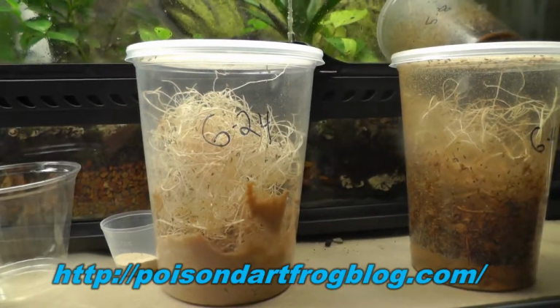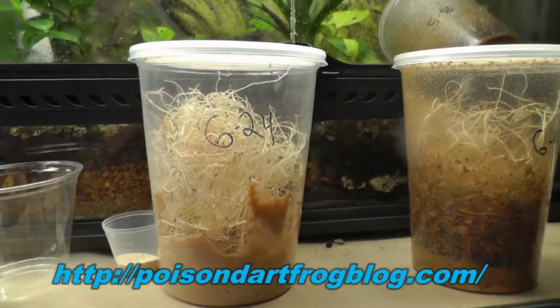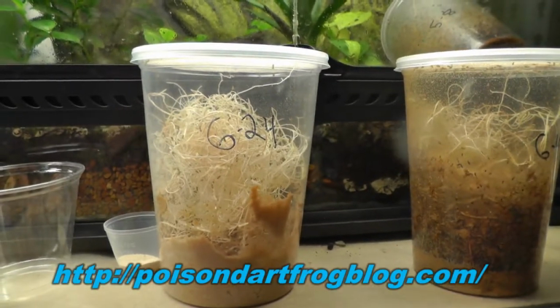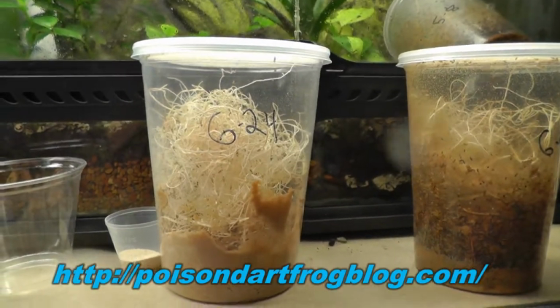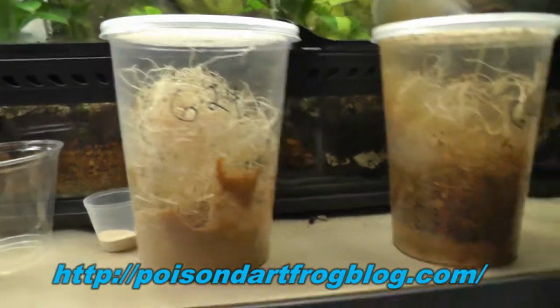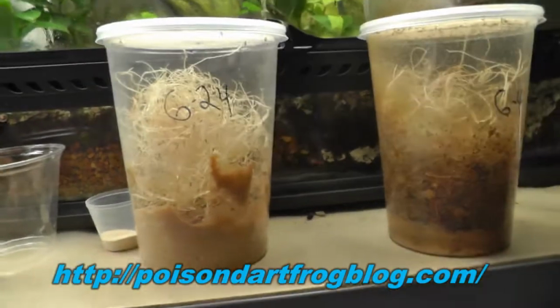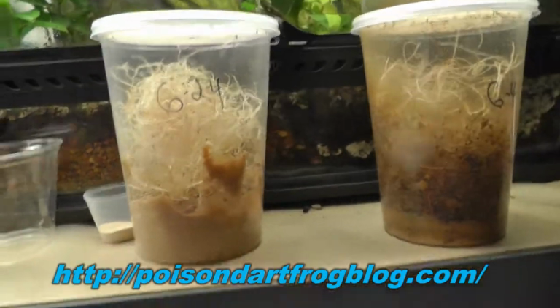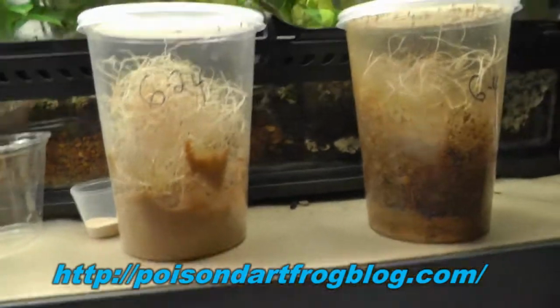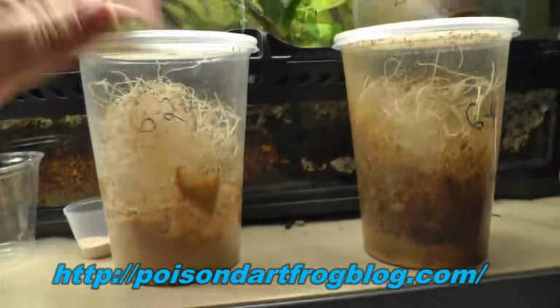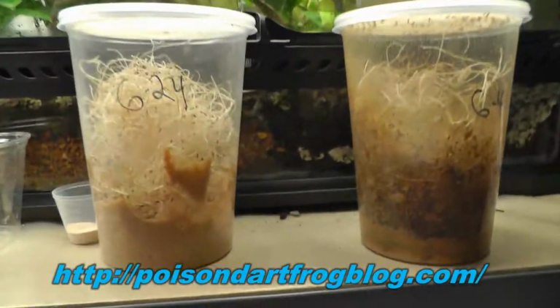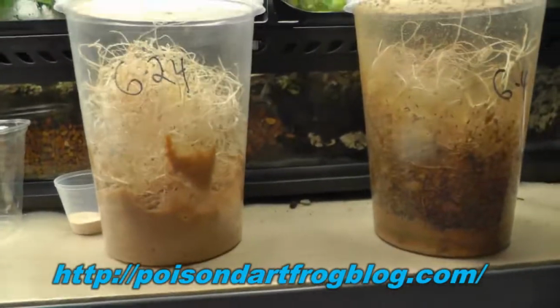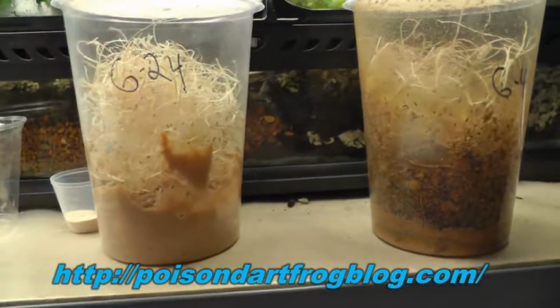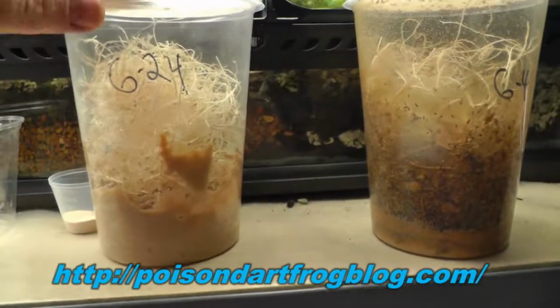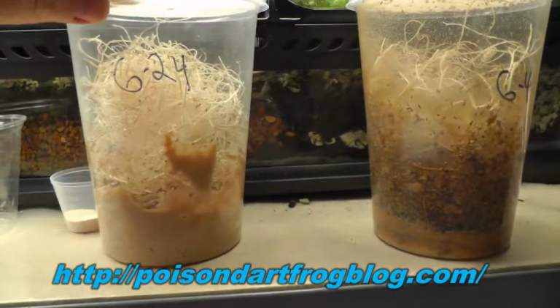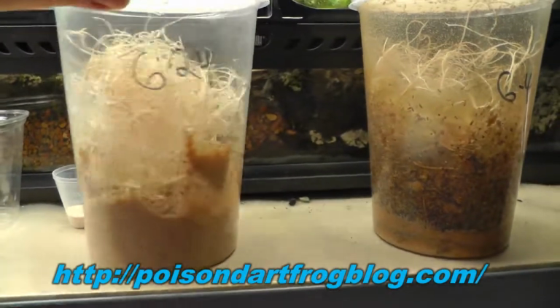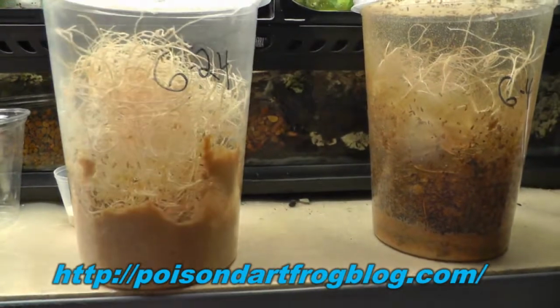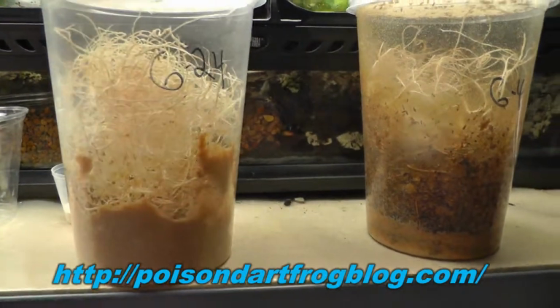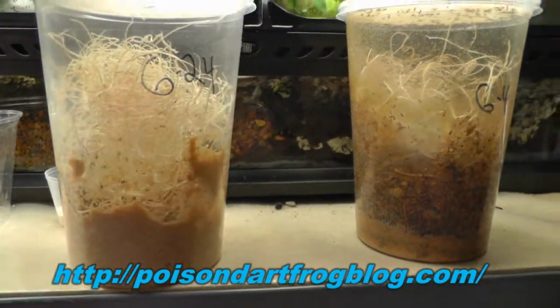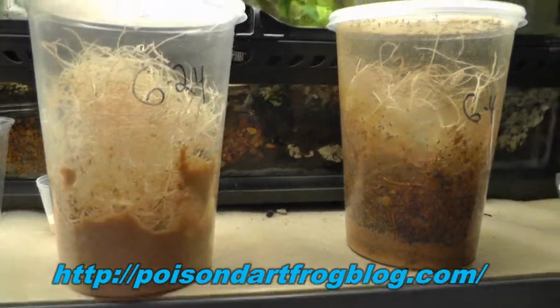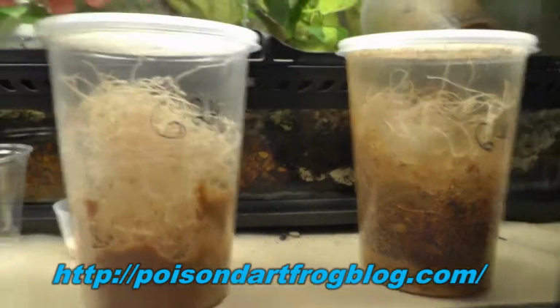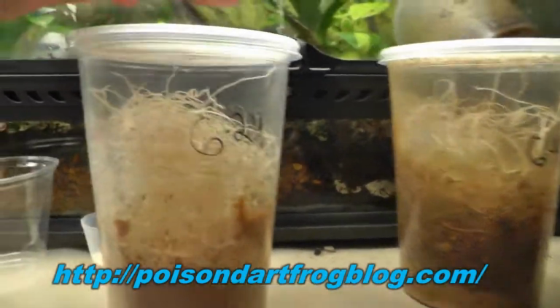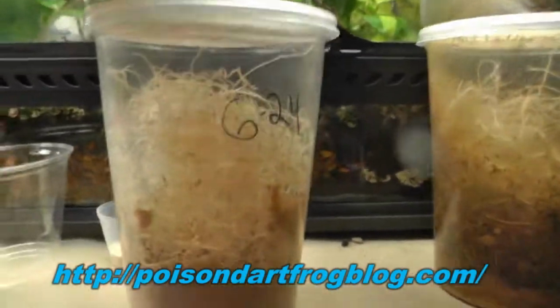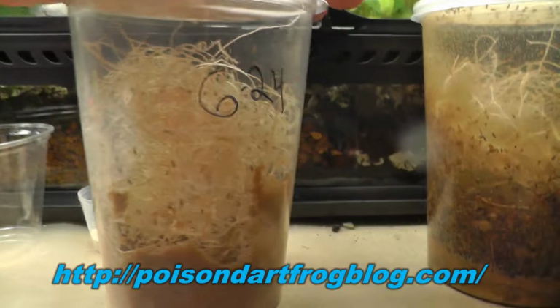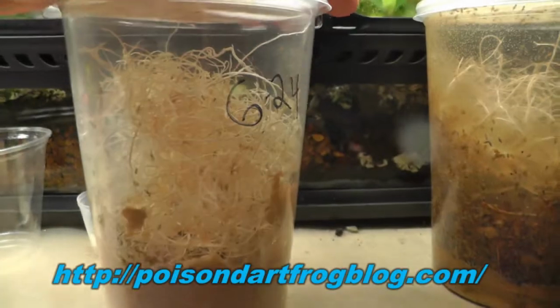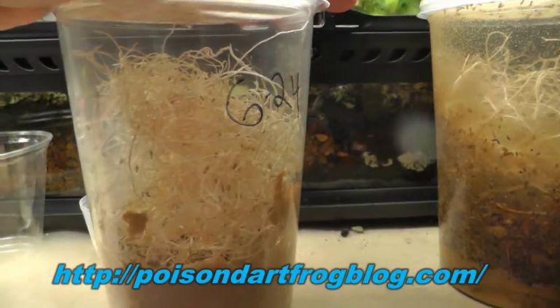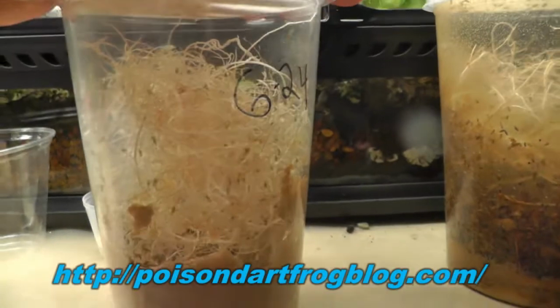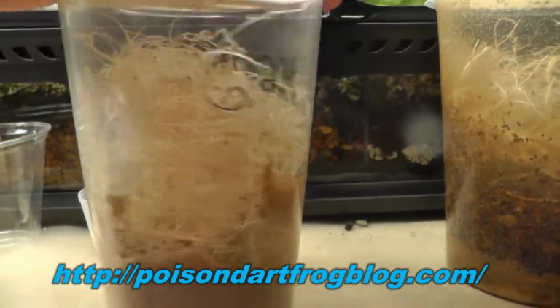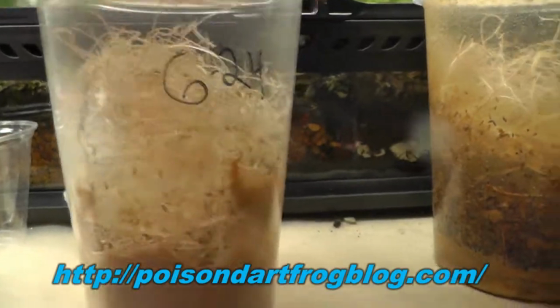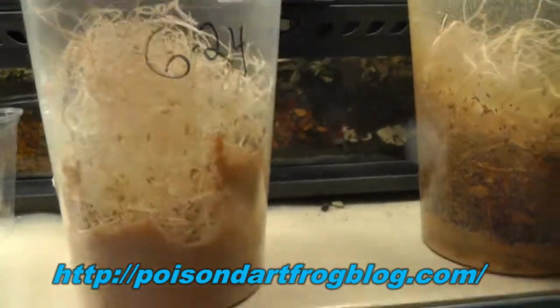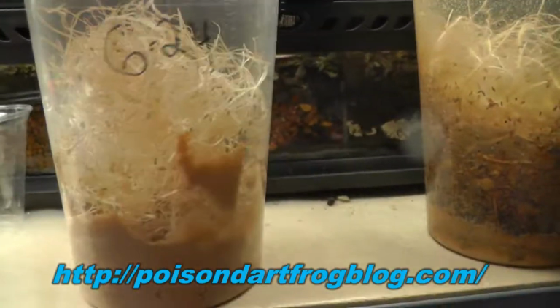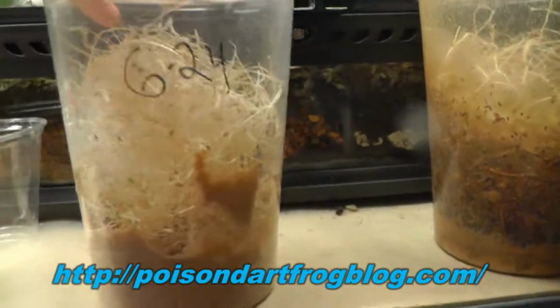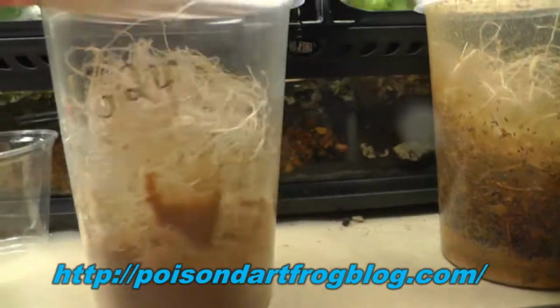Because I have a lot of frogs to feed. Let me know if you have any questions, and thank you for watching.